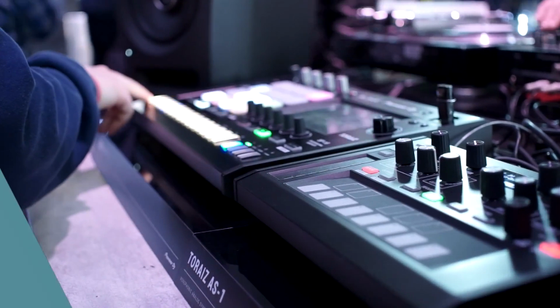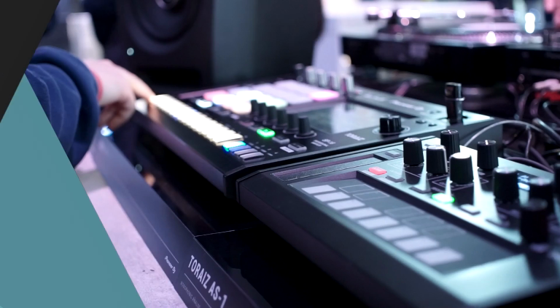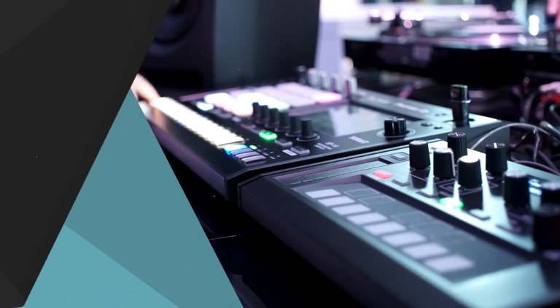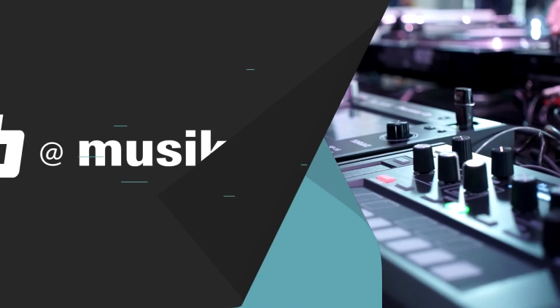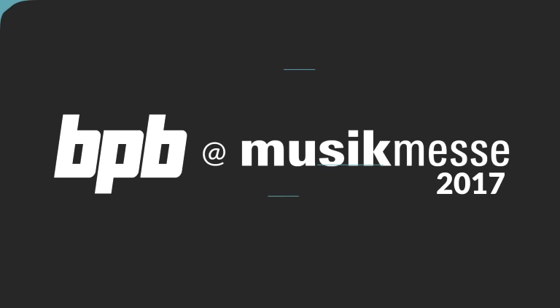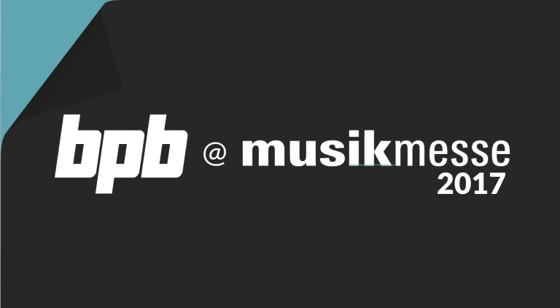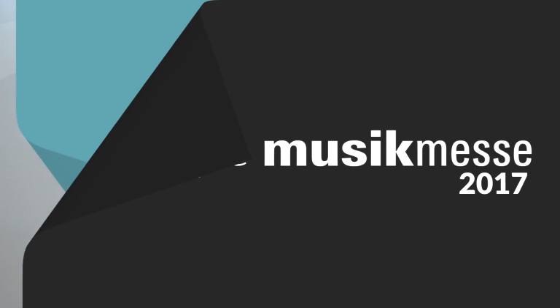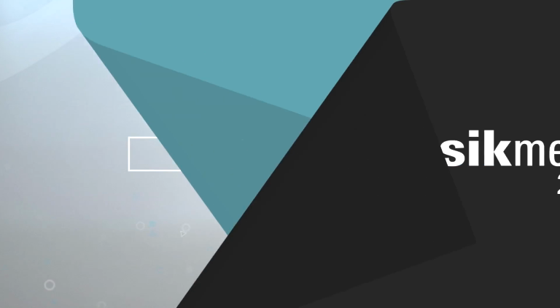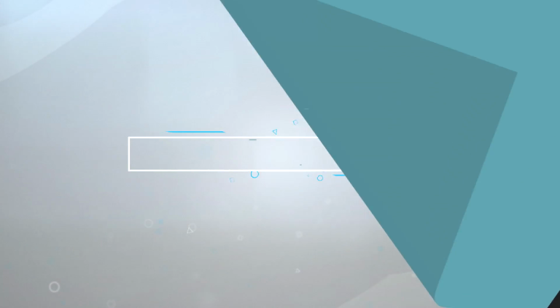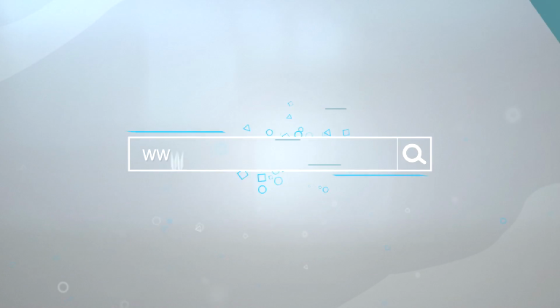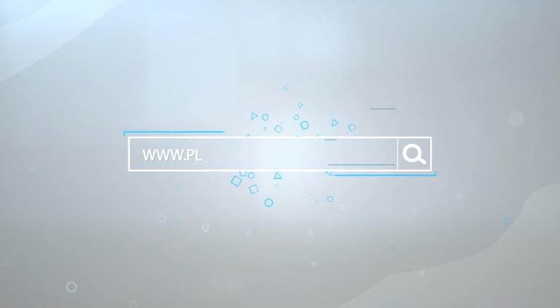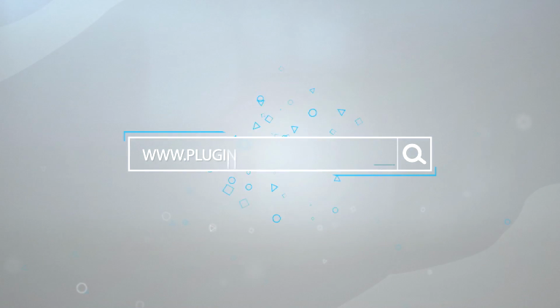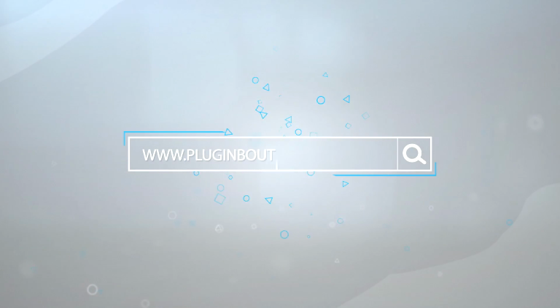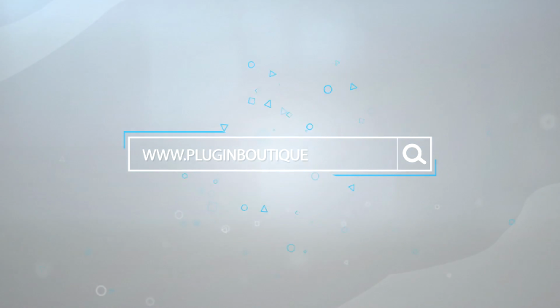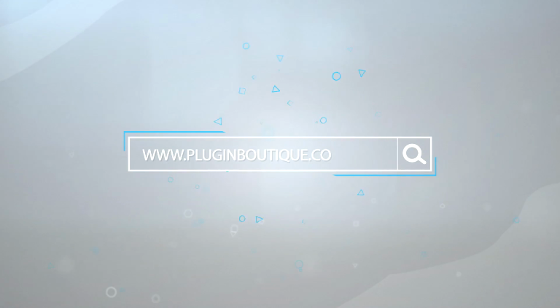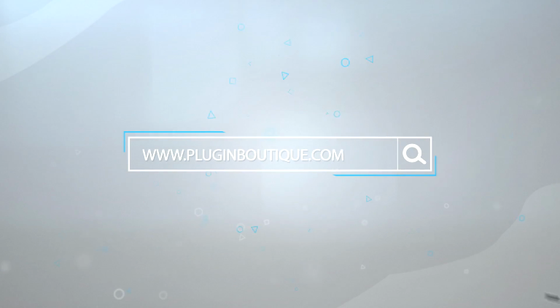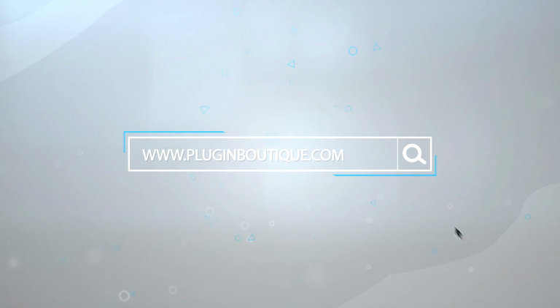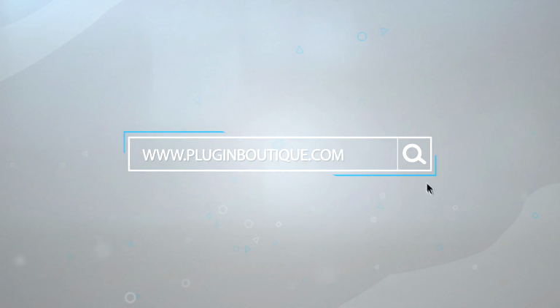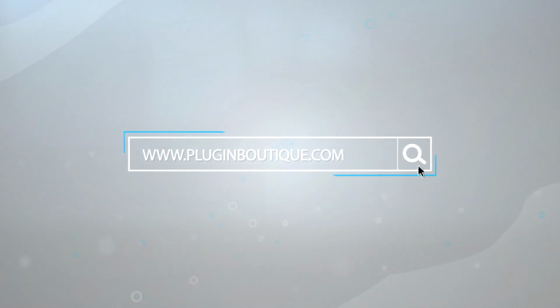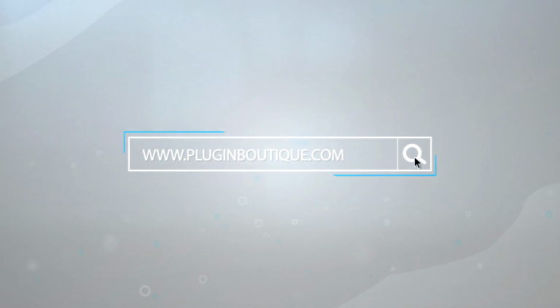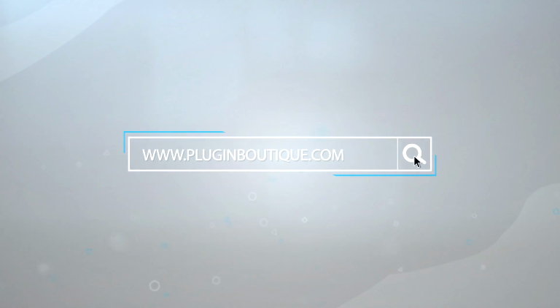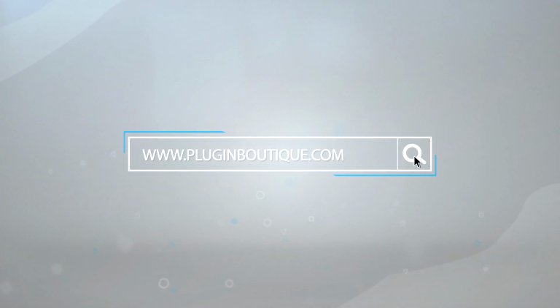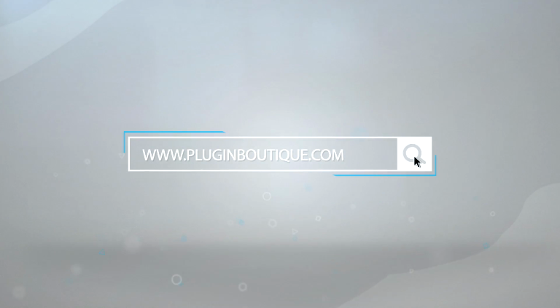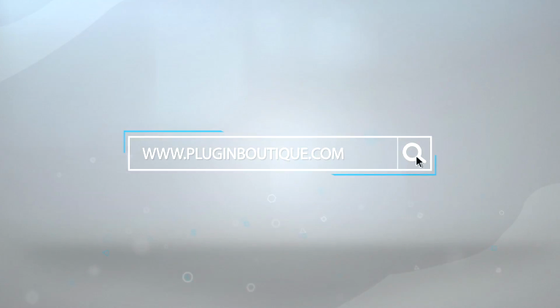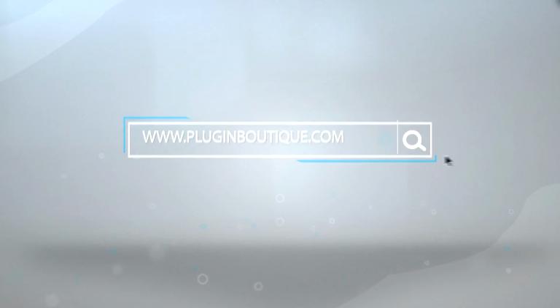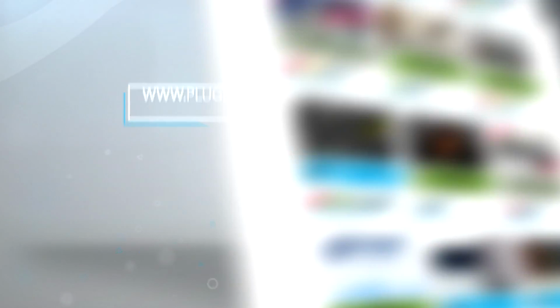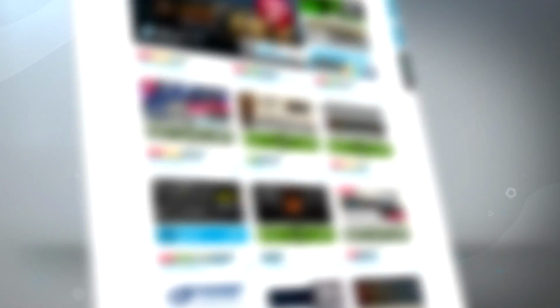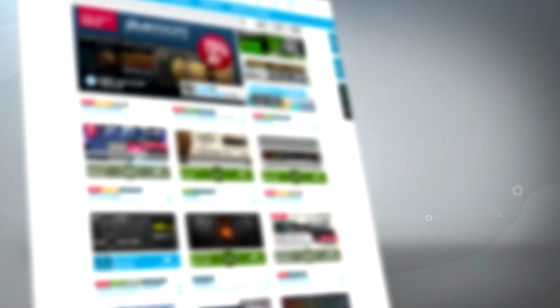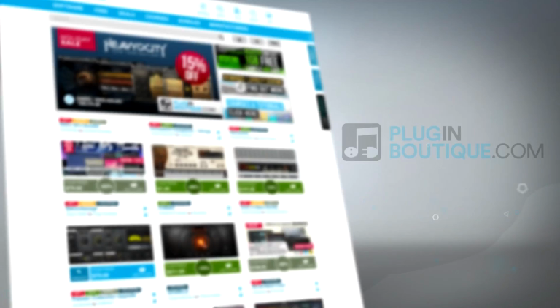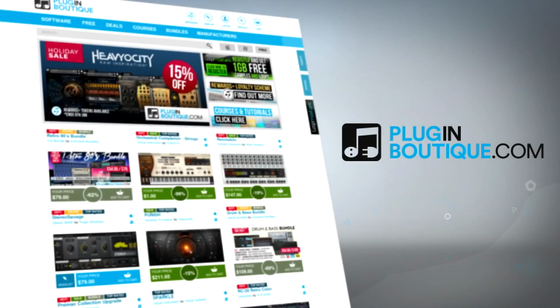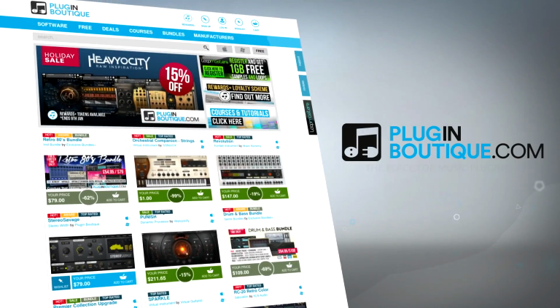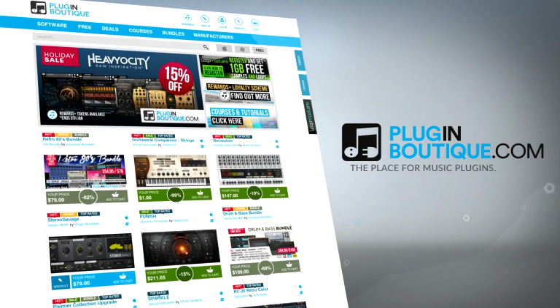BPB's Musikmesse 2017 coverage is sponsored by Plugin Boutique, the place for music plug-ins.